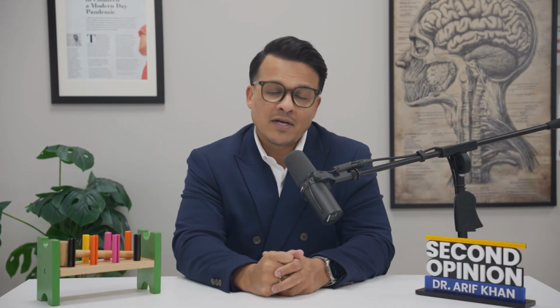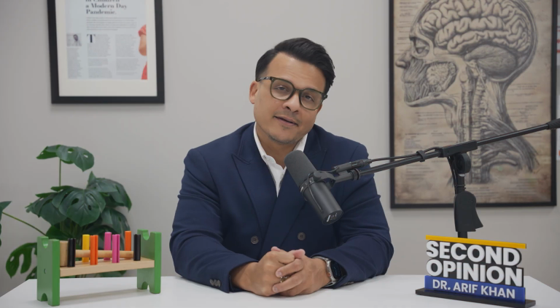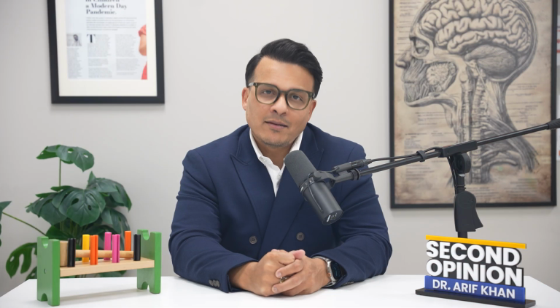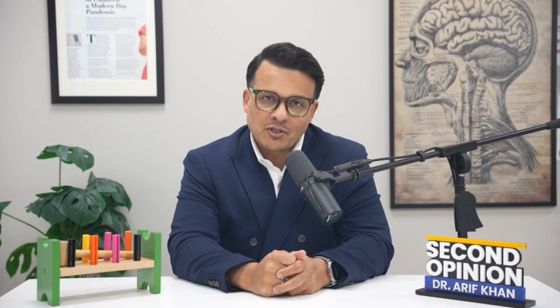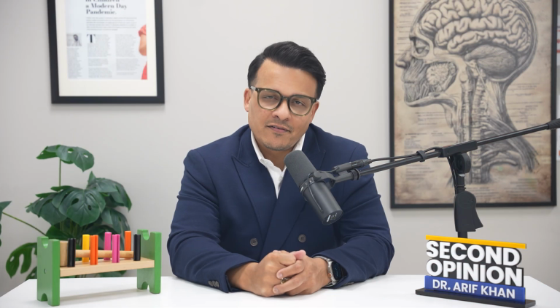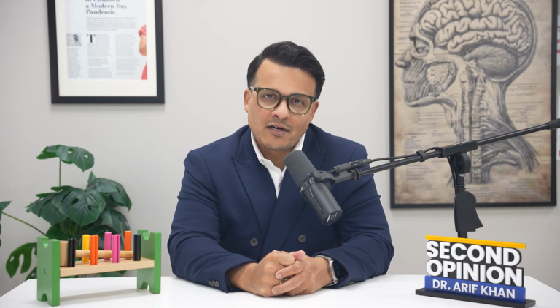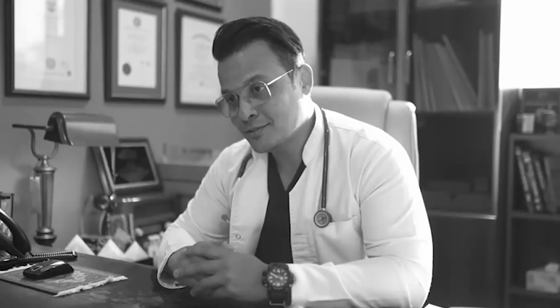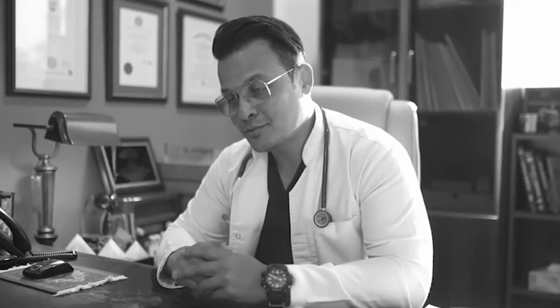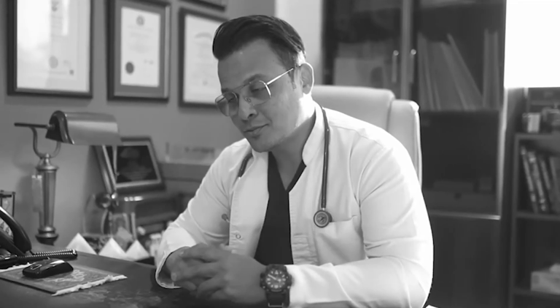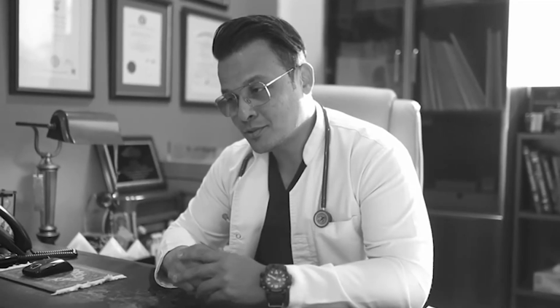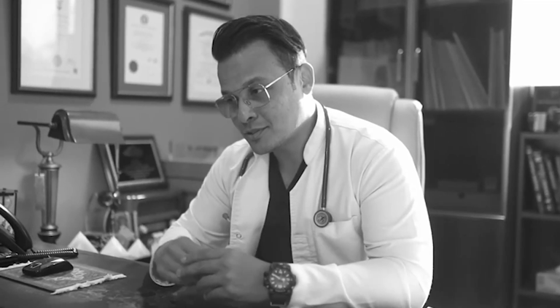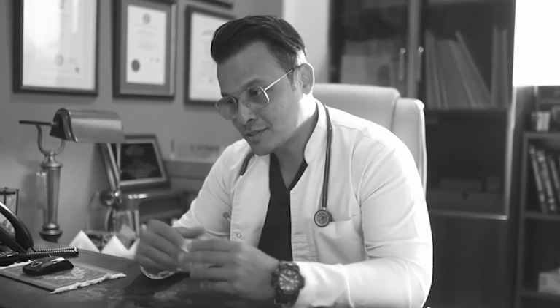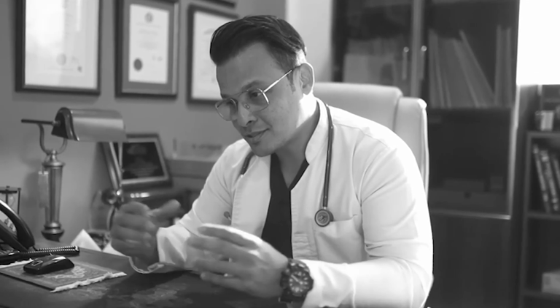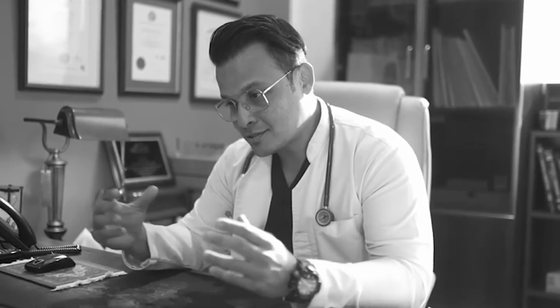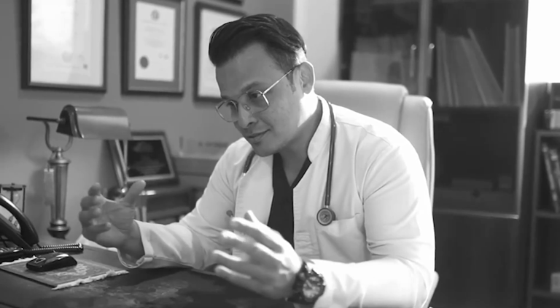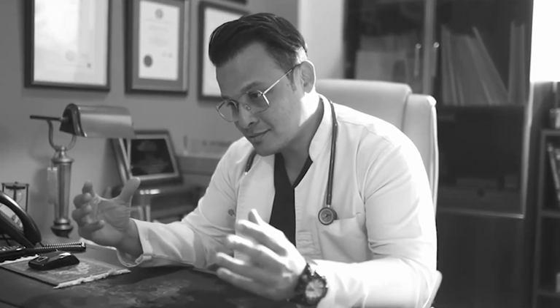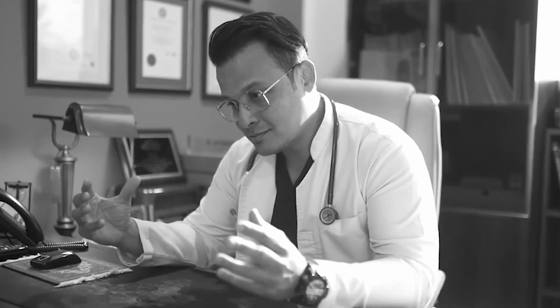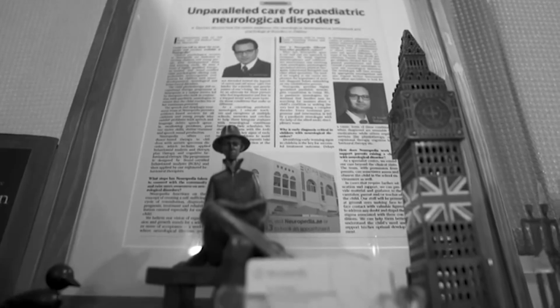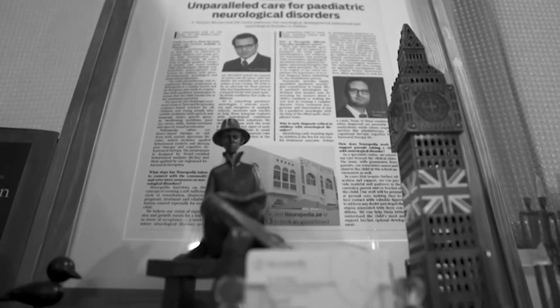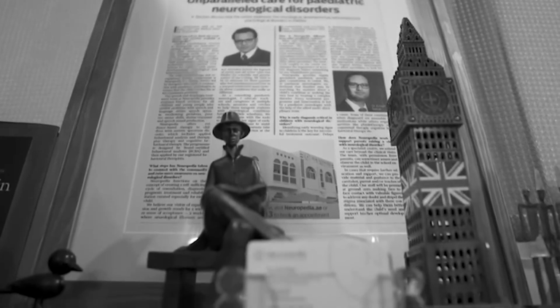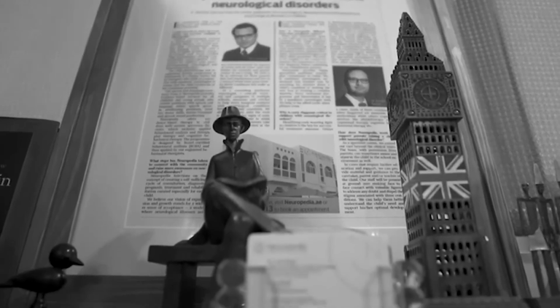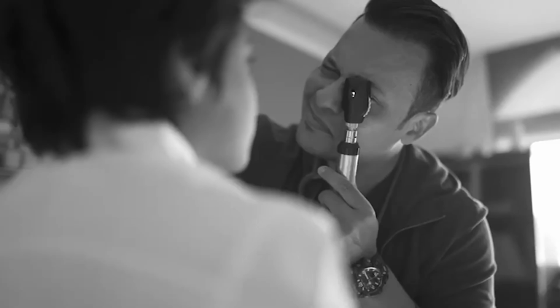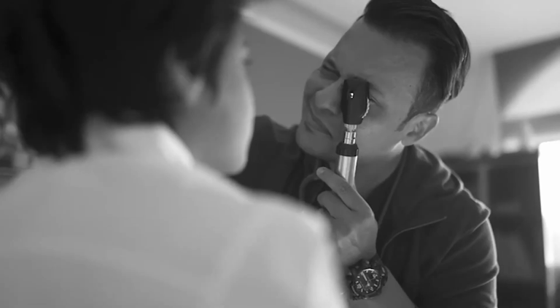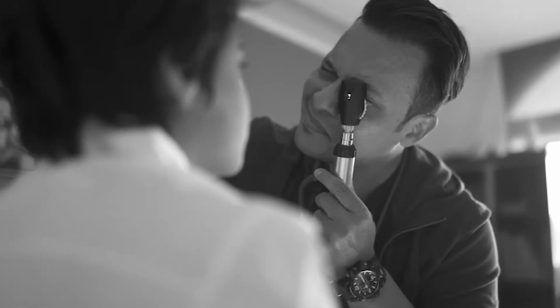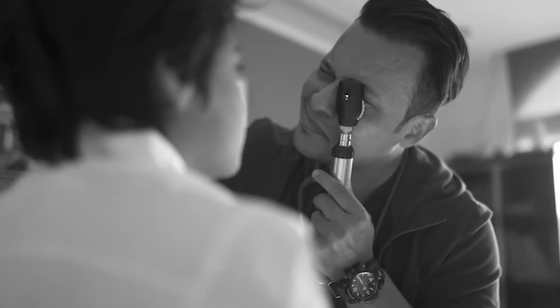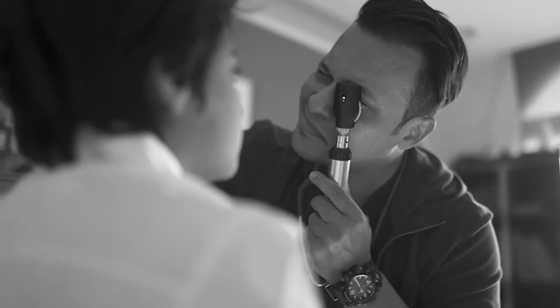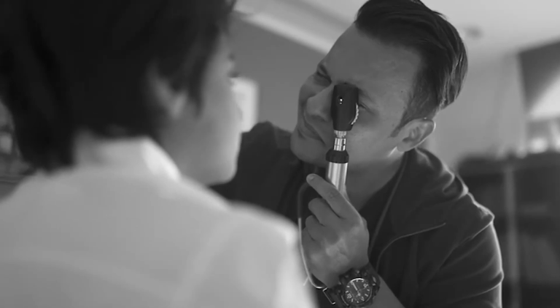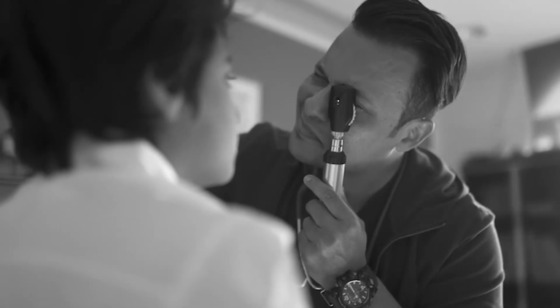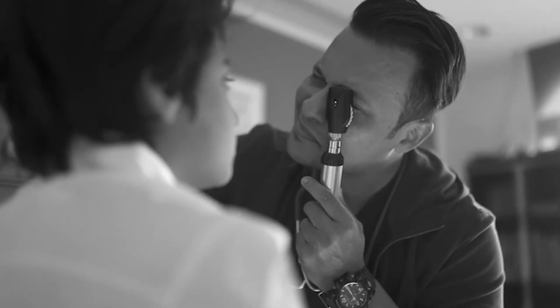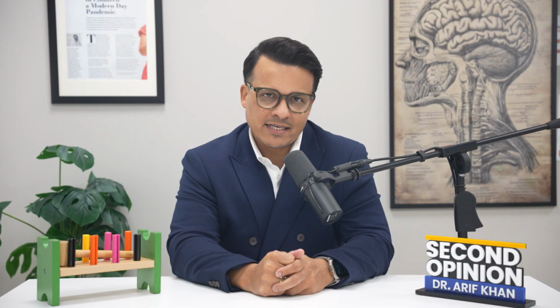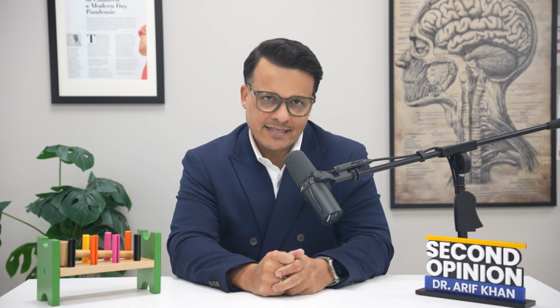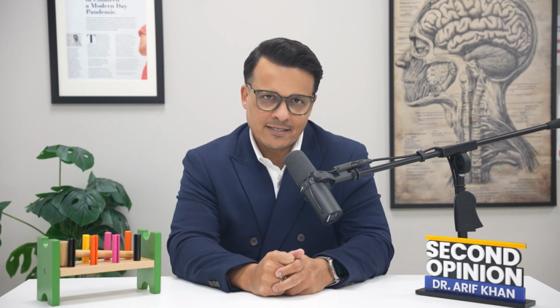I'm Dr. Arif Khan, pediatric neurologist in Dubai and founder of Neuropedia, the region's first comprehensive pediatric neuroscience center.